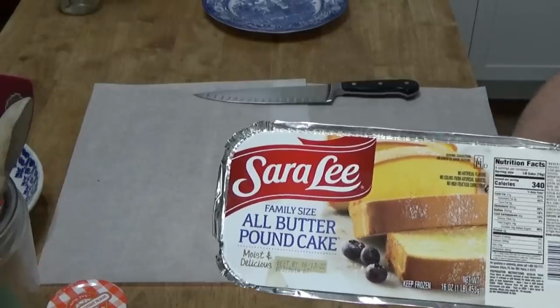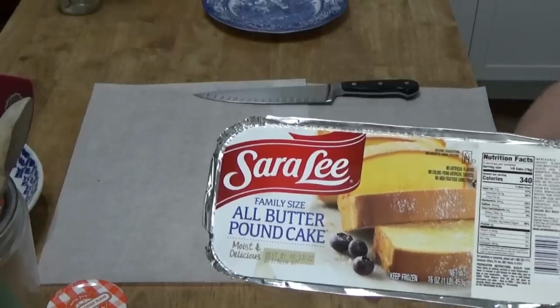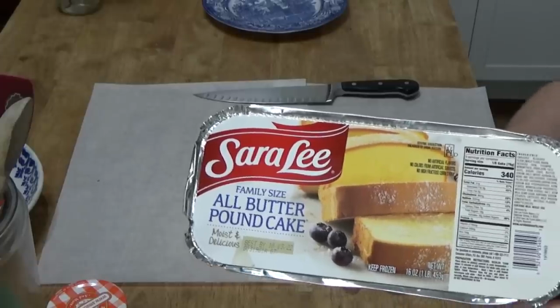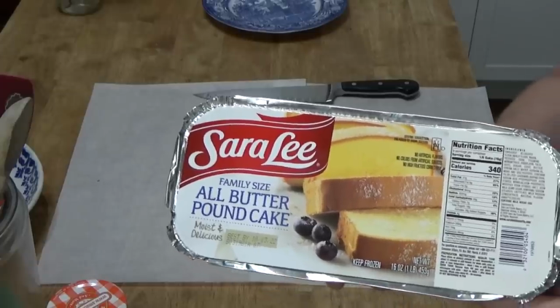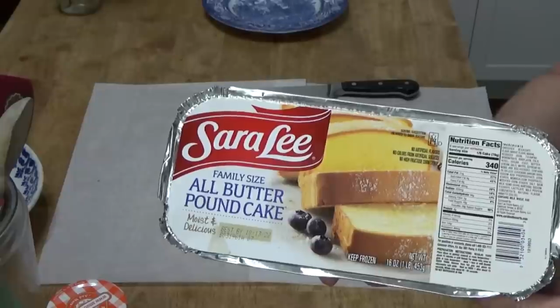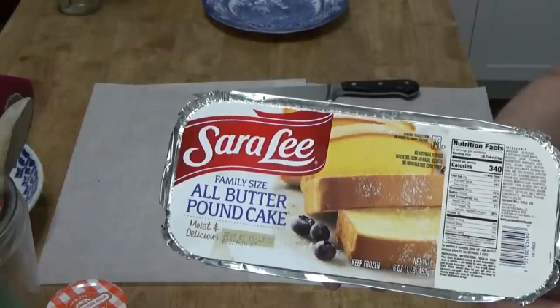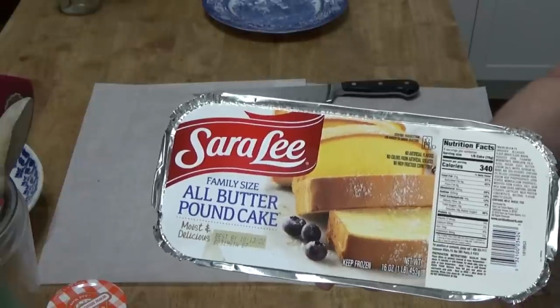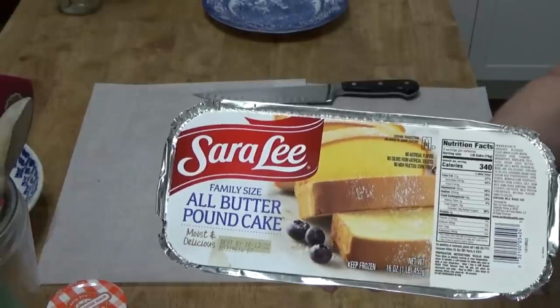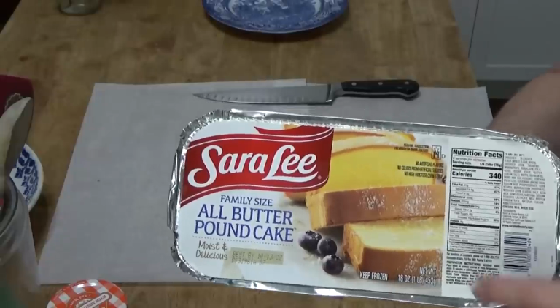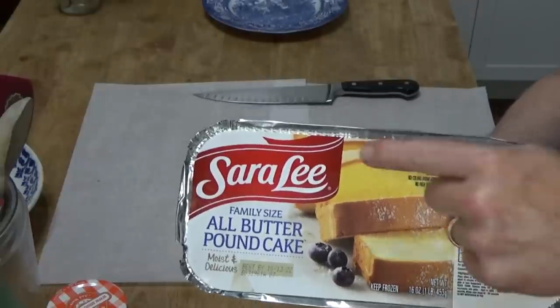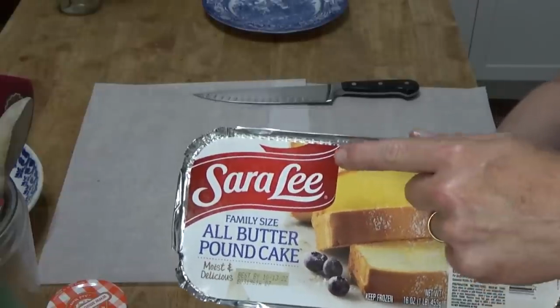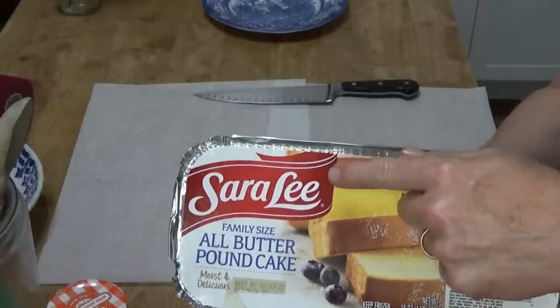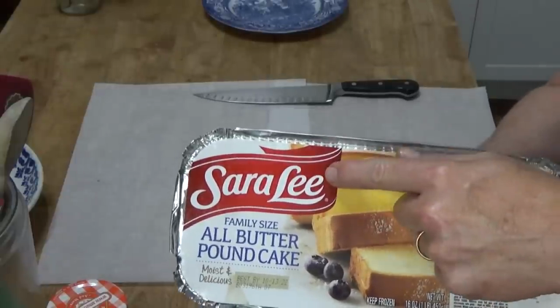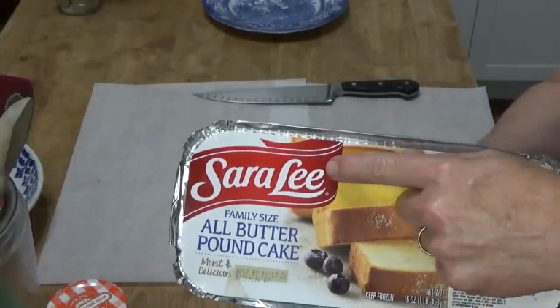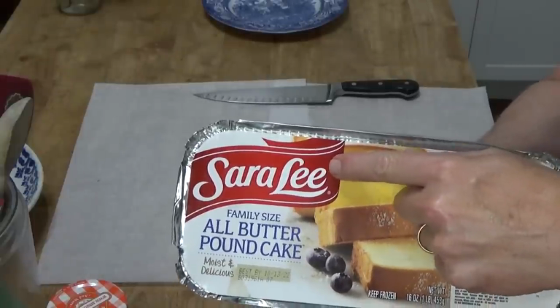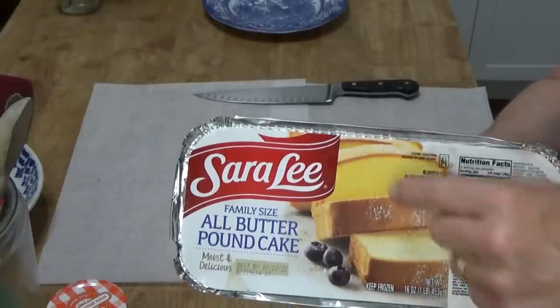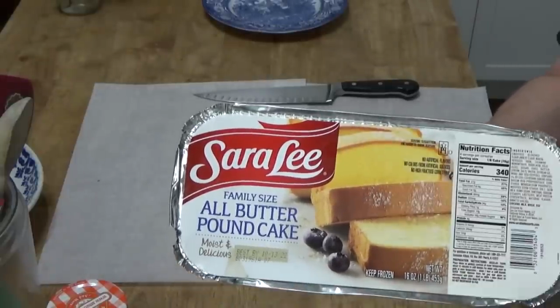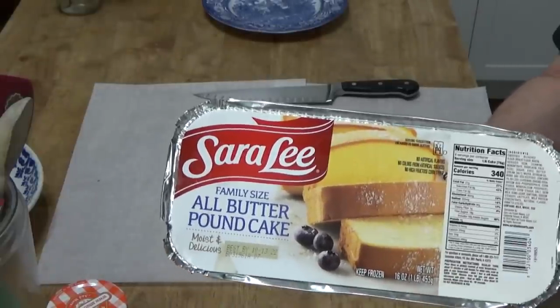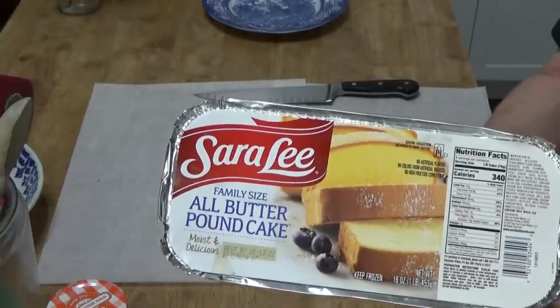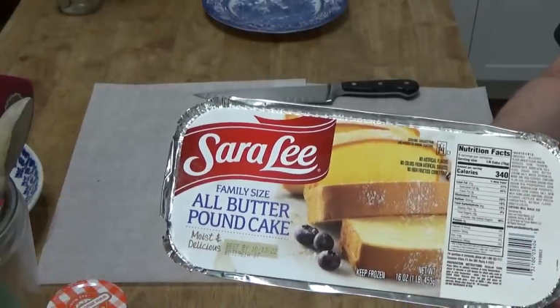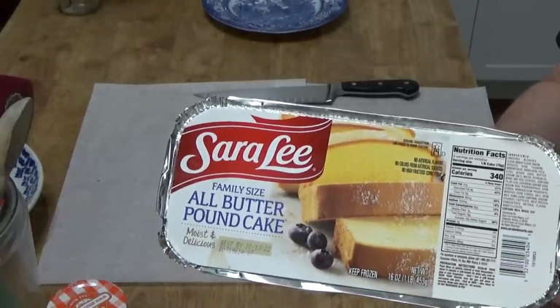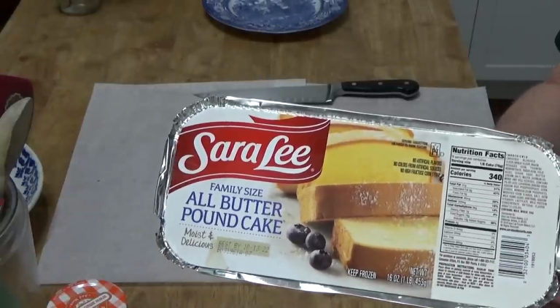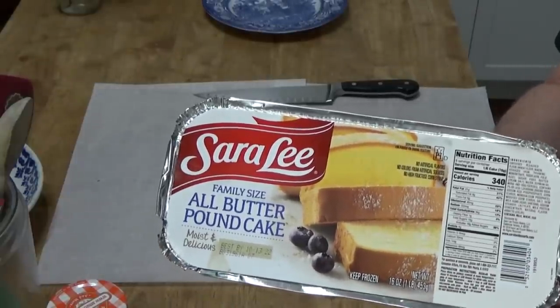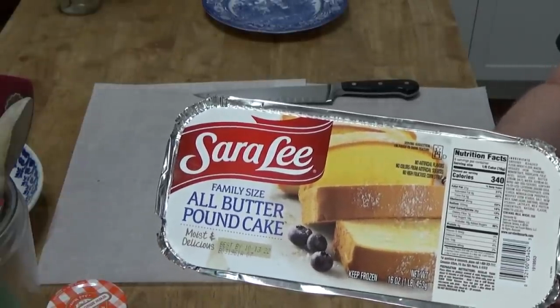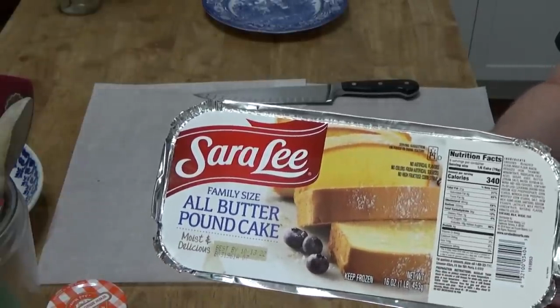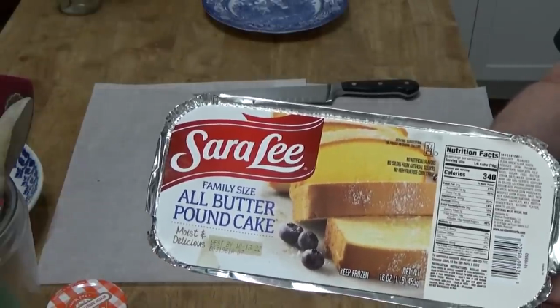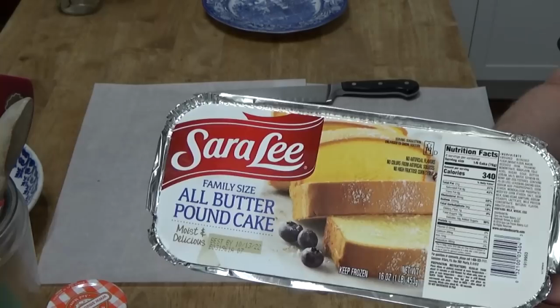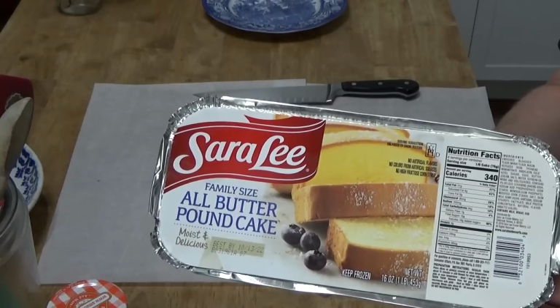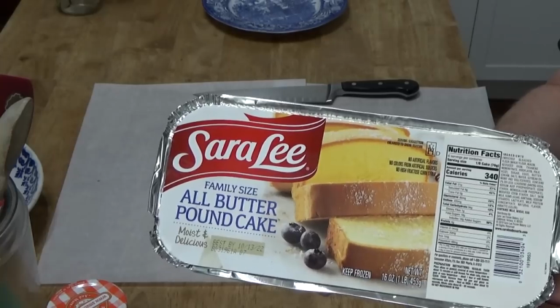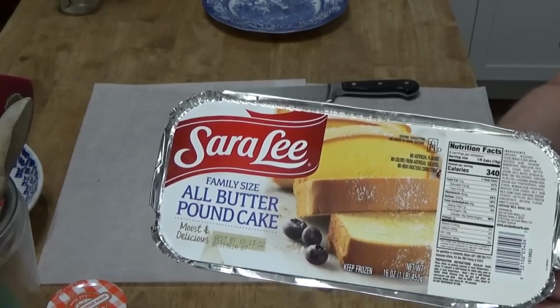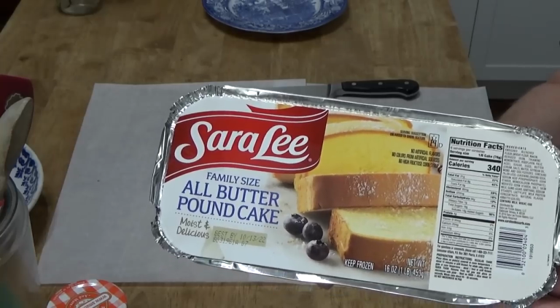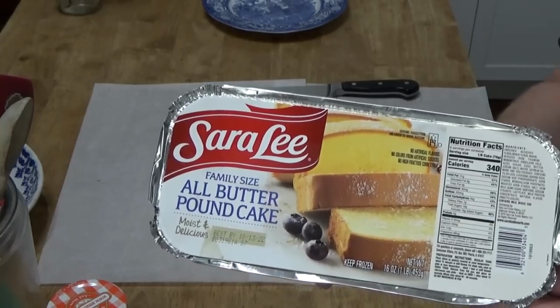Here's the pound cake. I think this same company makes a vegan gluten-free pound cake.